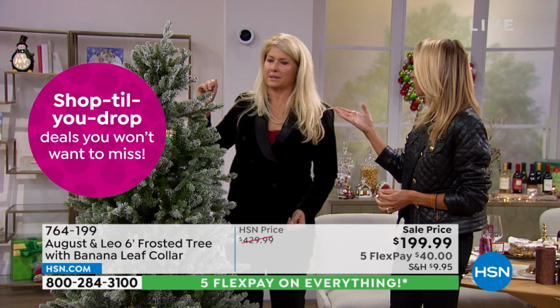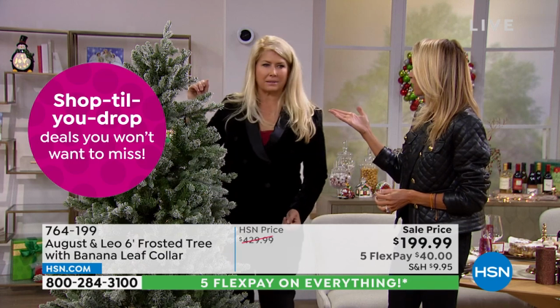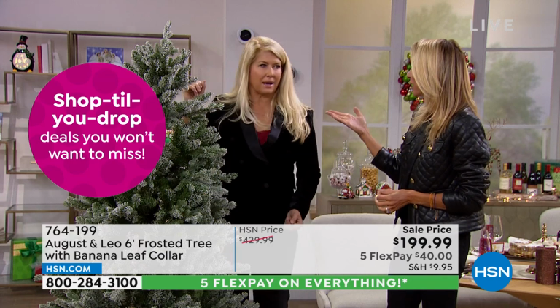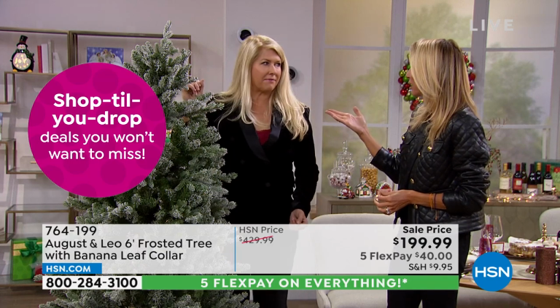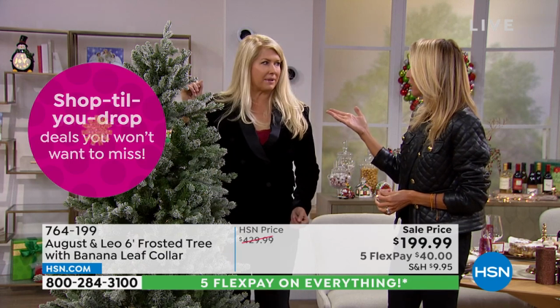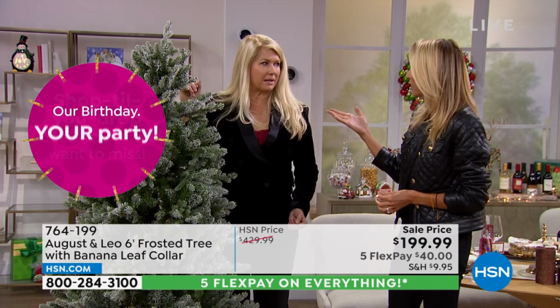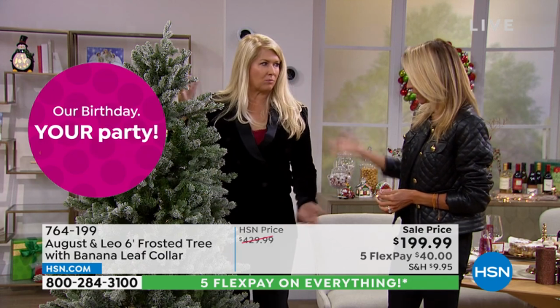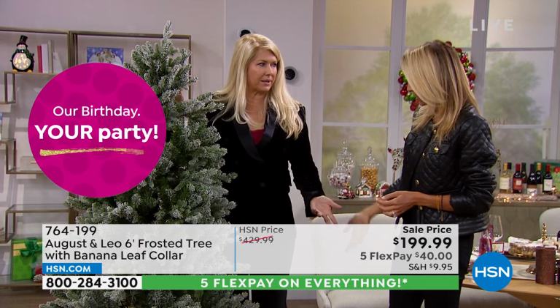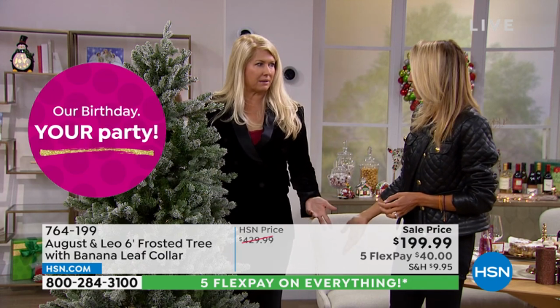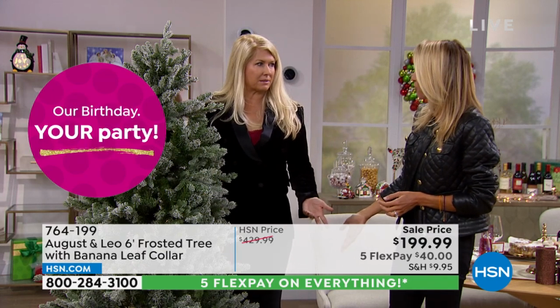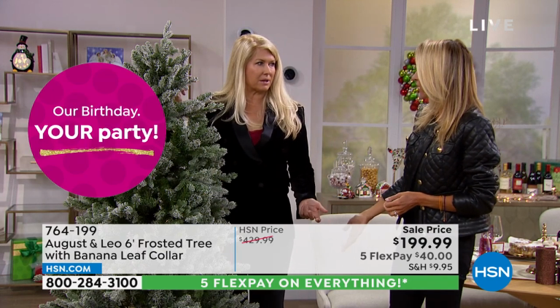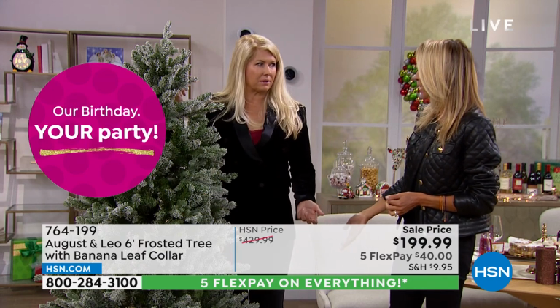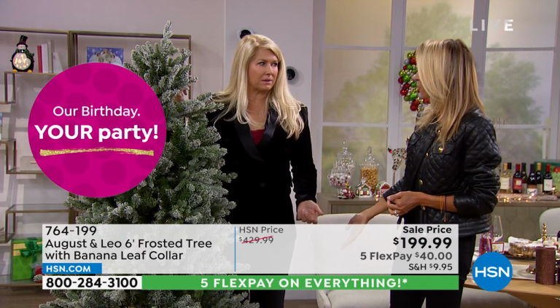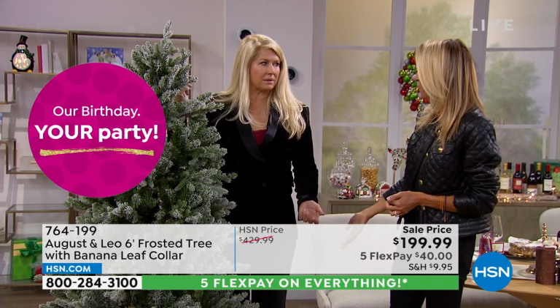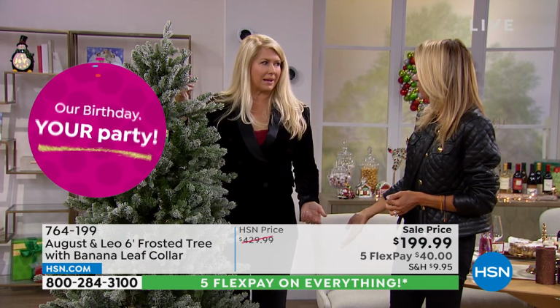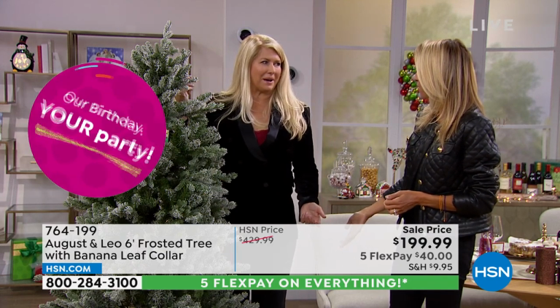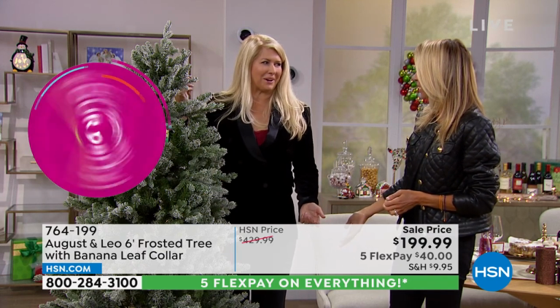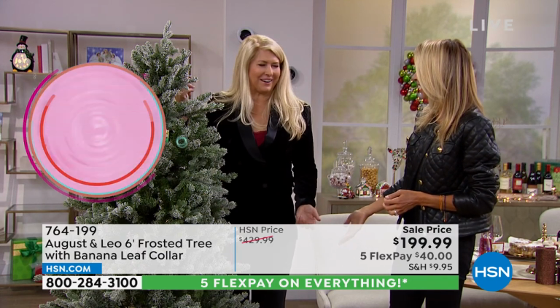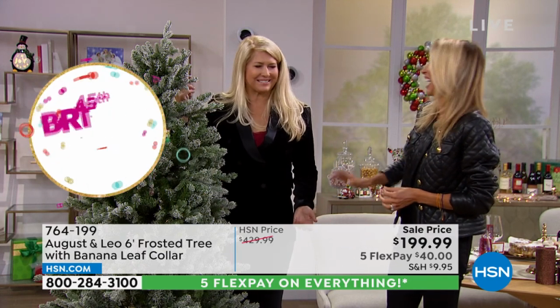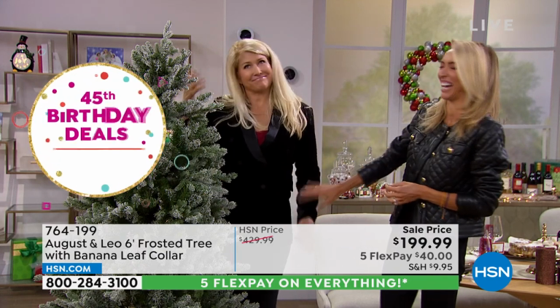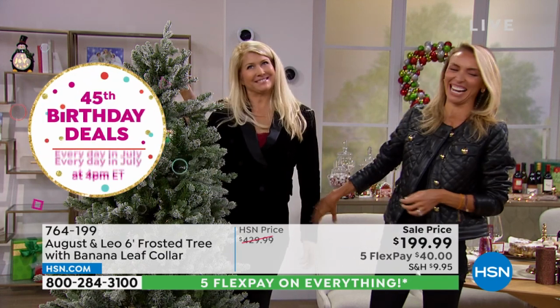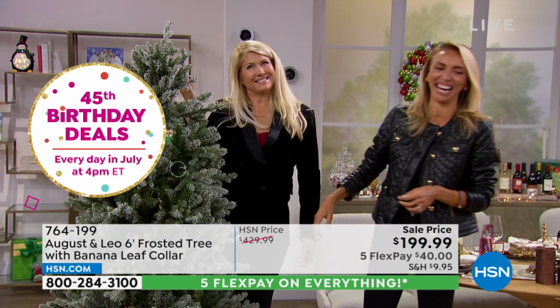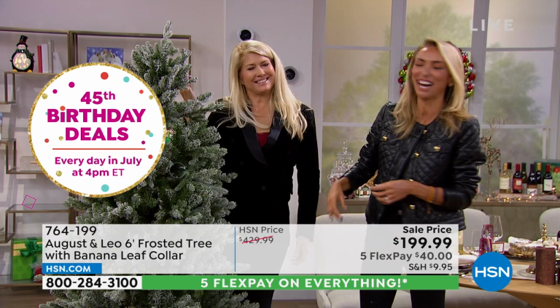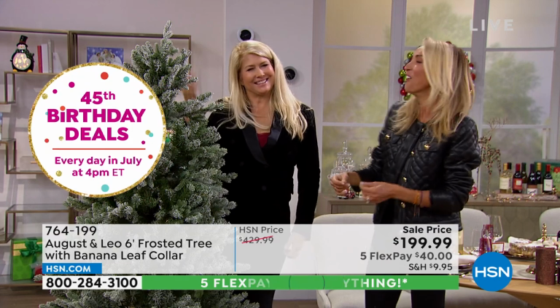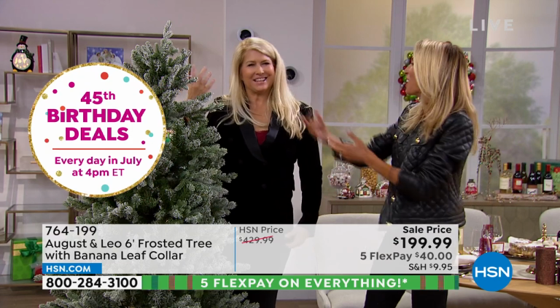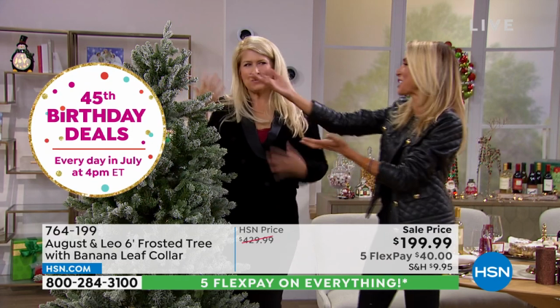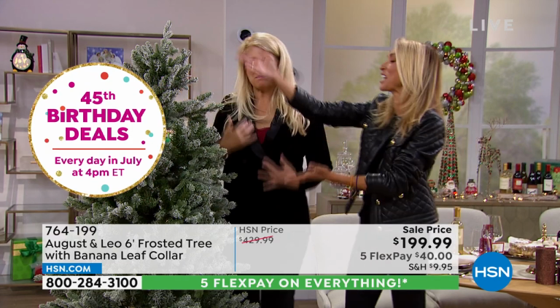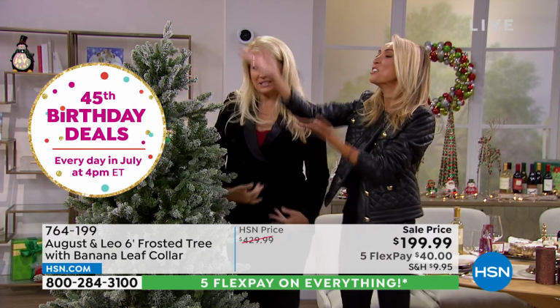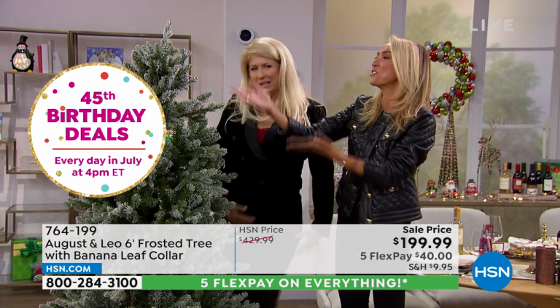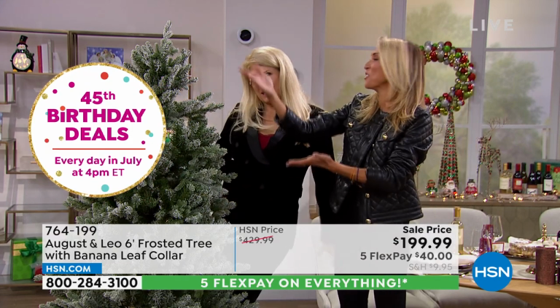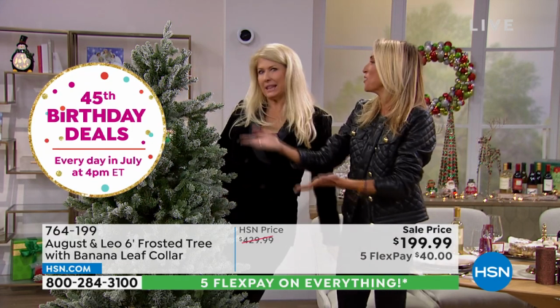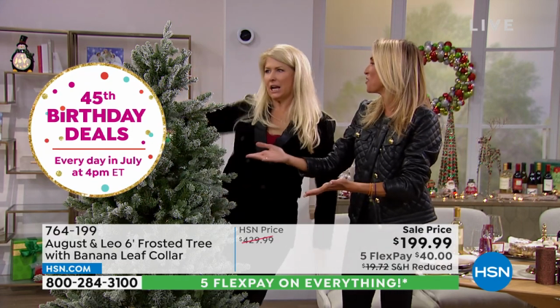It's still taller than Lonnie, who is five-nine and wearing heels. And I'm five-eight also wearing a couple inches of heel, so this tree has some real presence in the room!